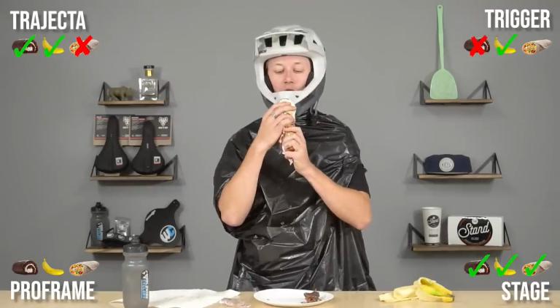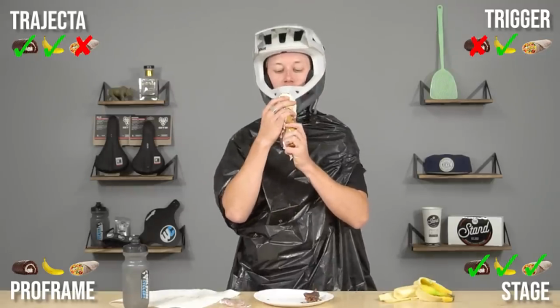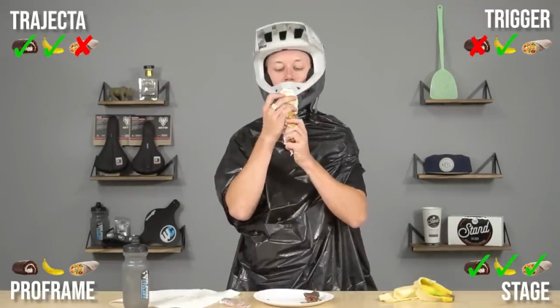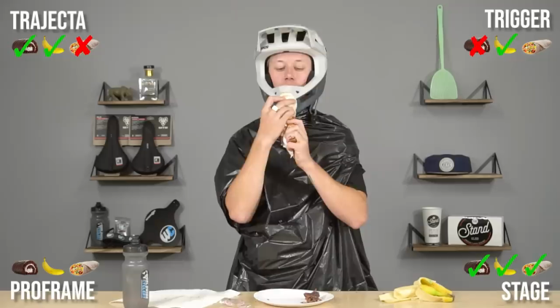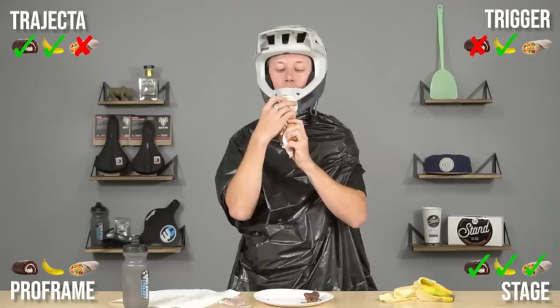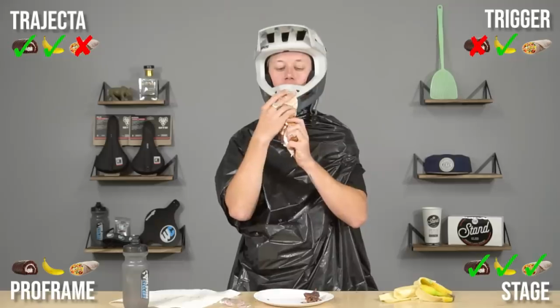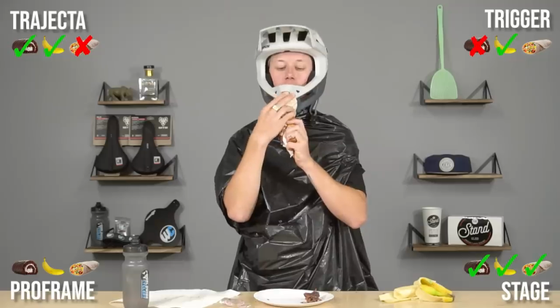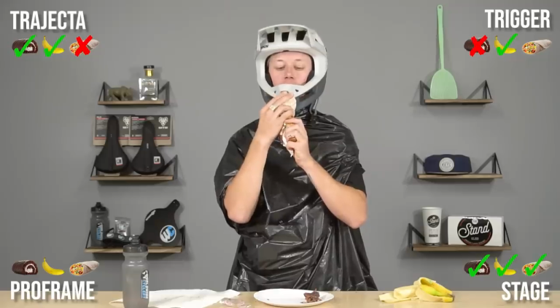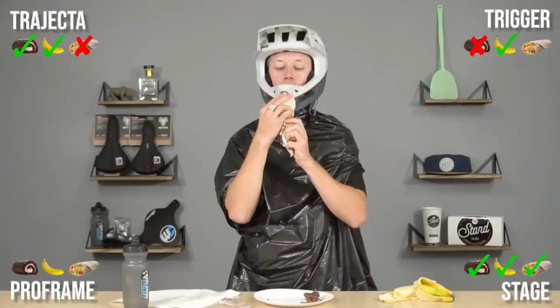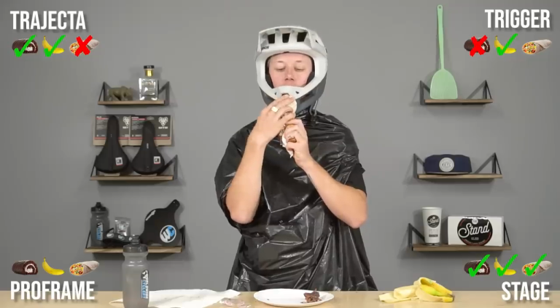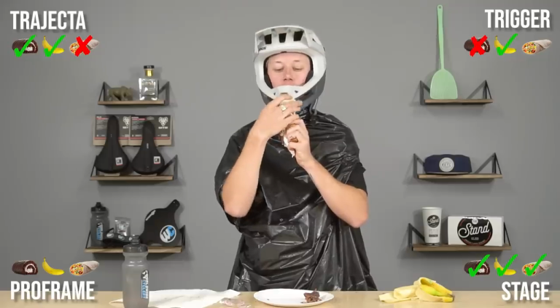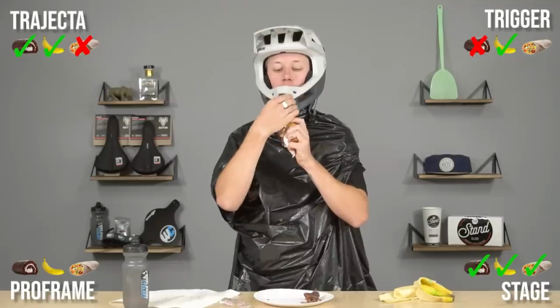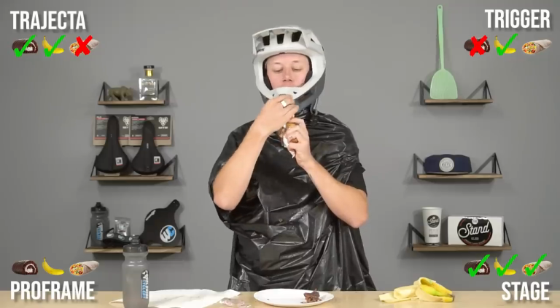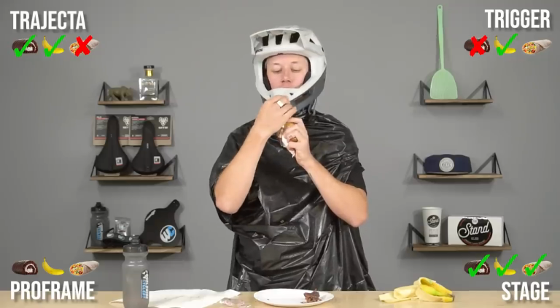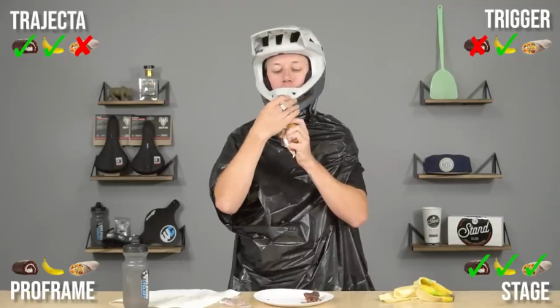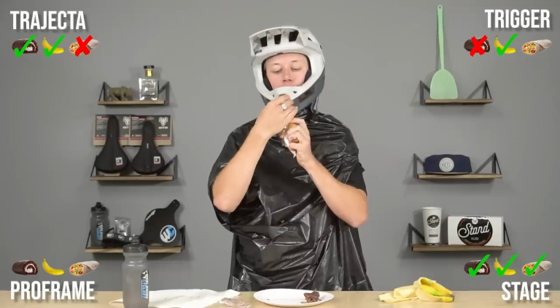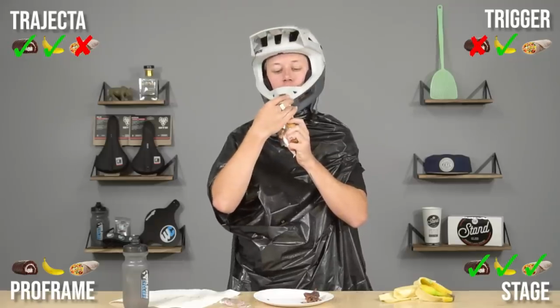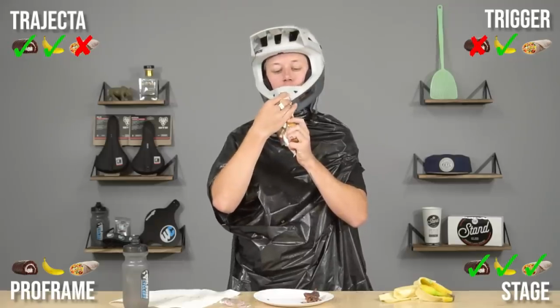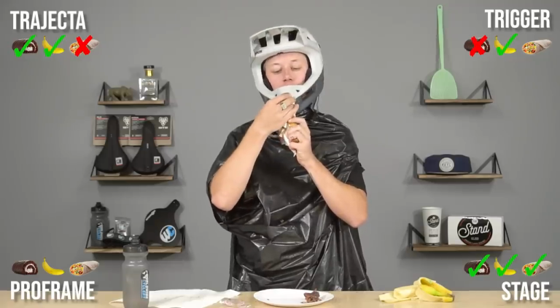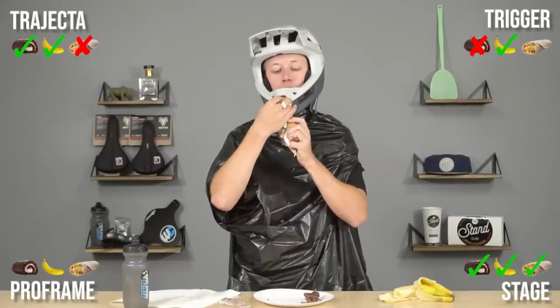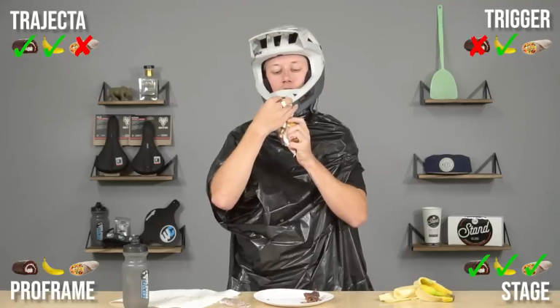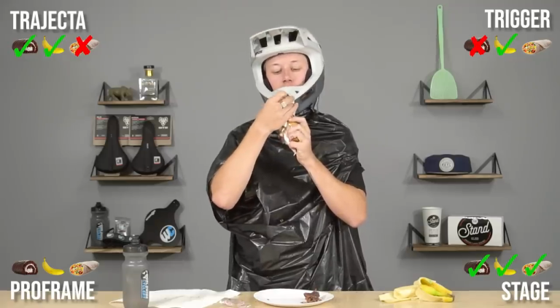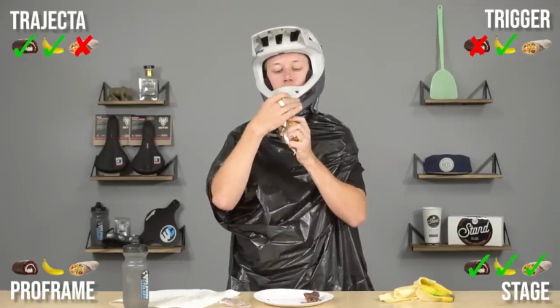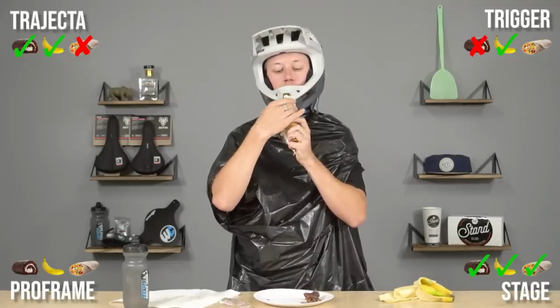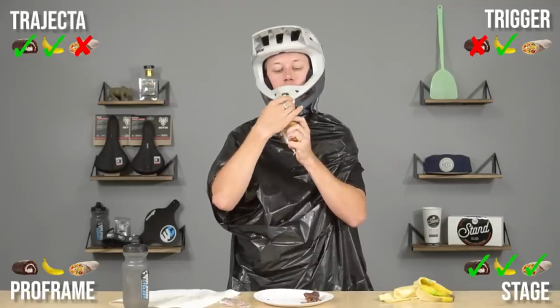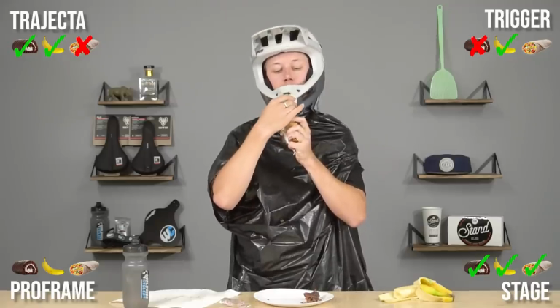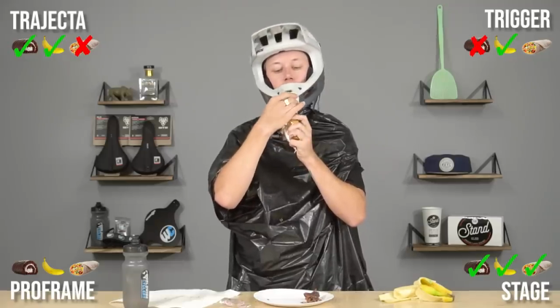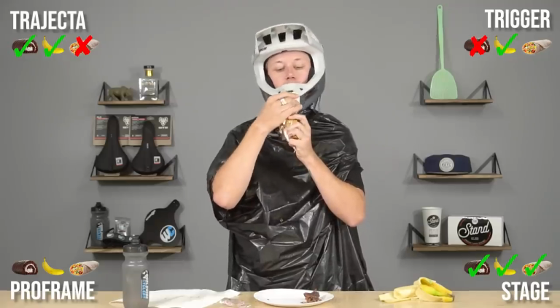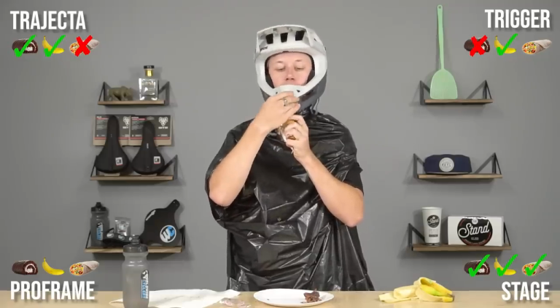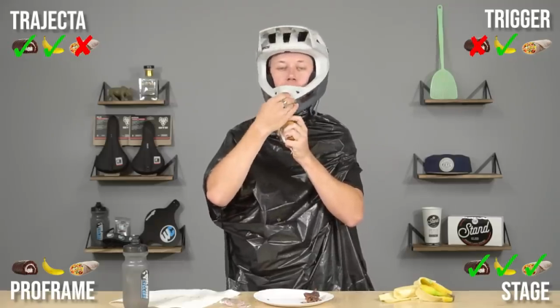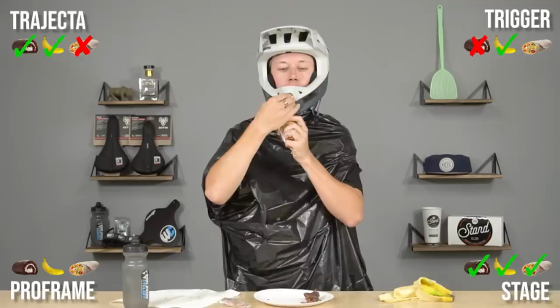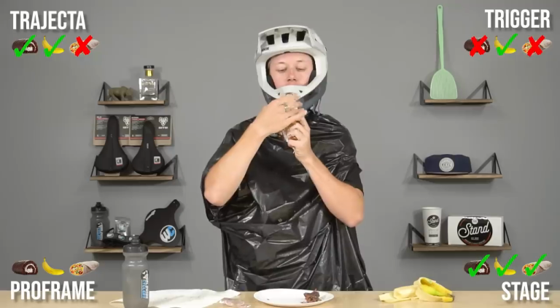The IXS Trigger has a pretty small opening for the burrito. I give it the old college effort, but that's going to be a no.